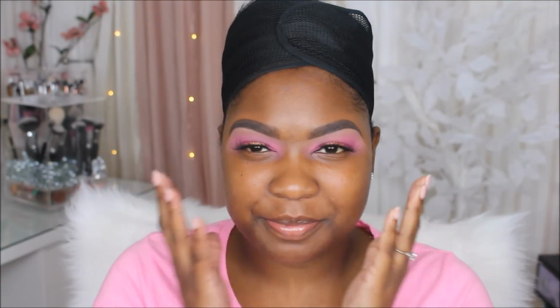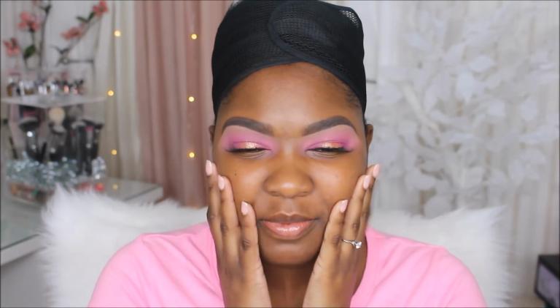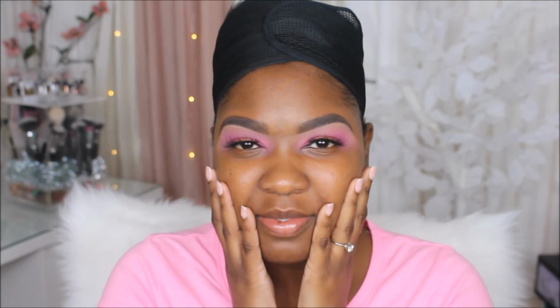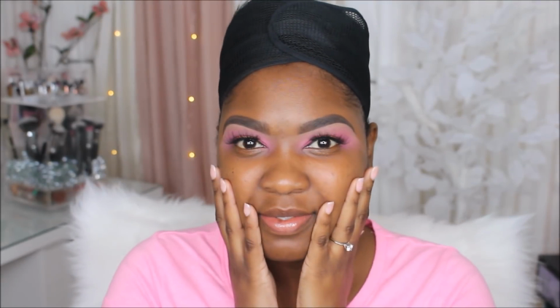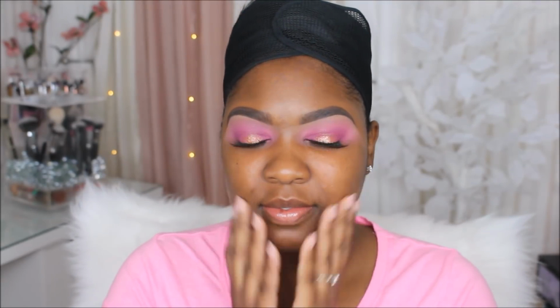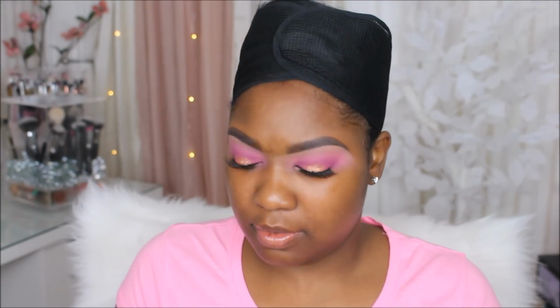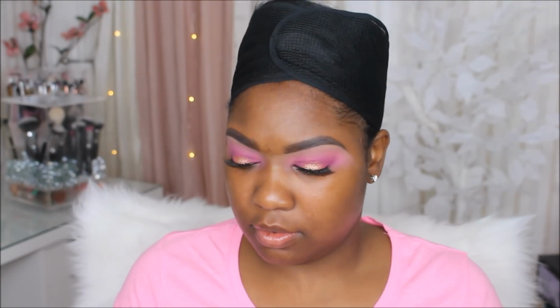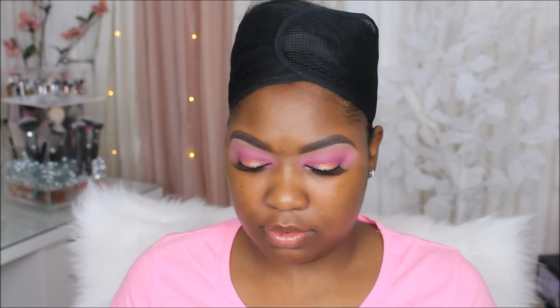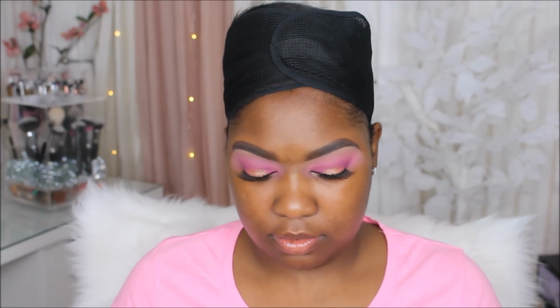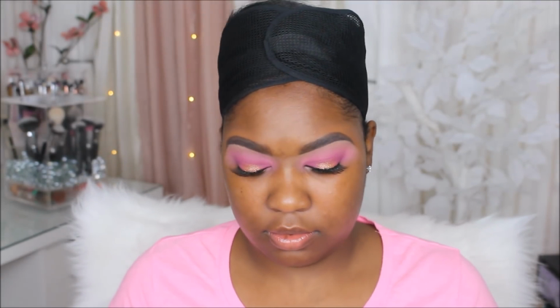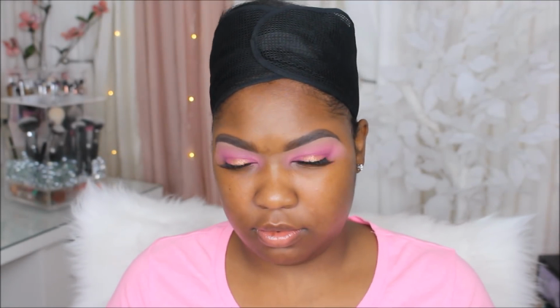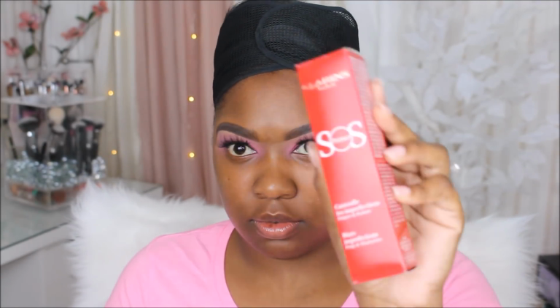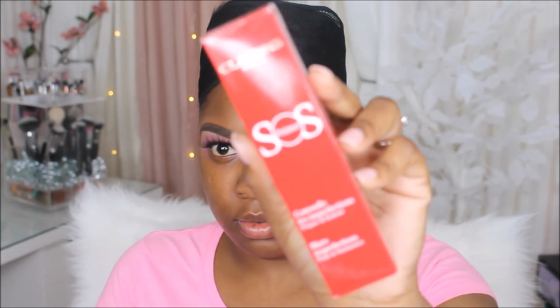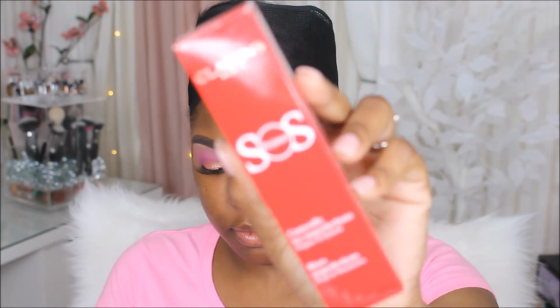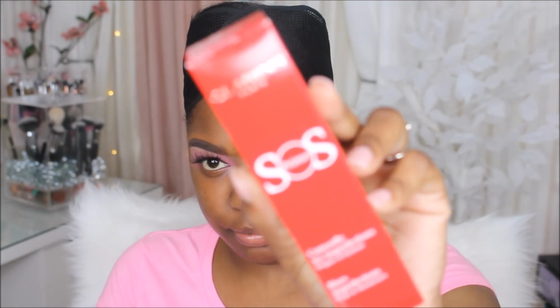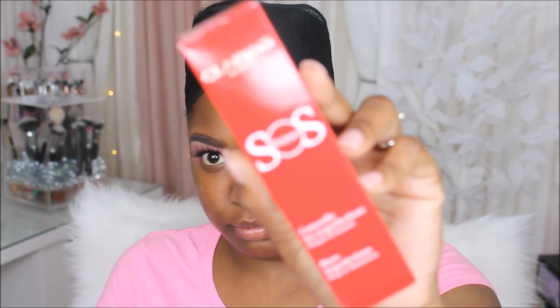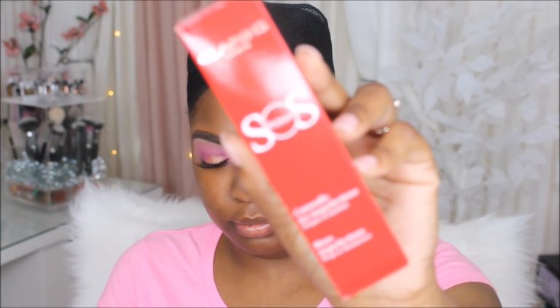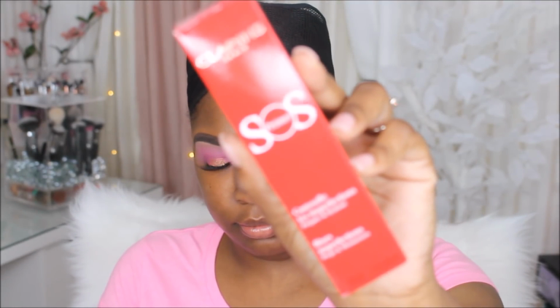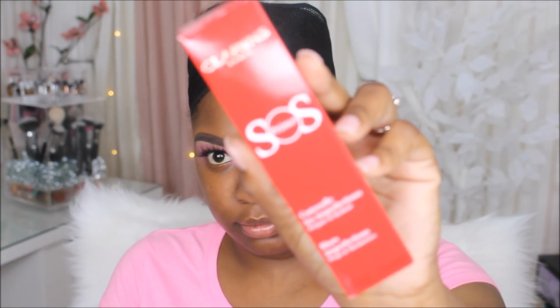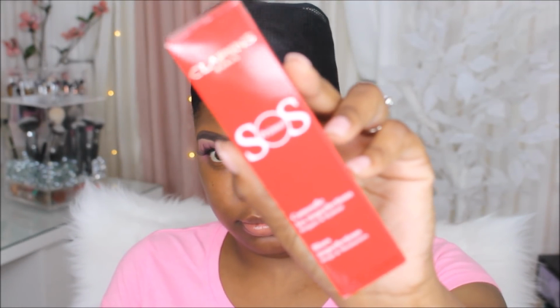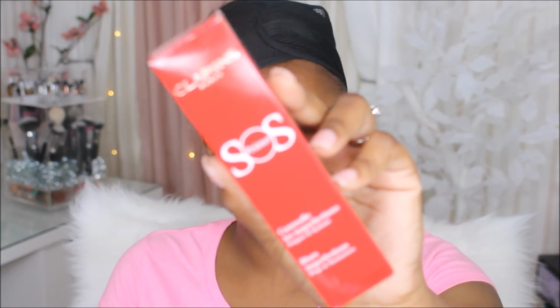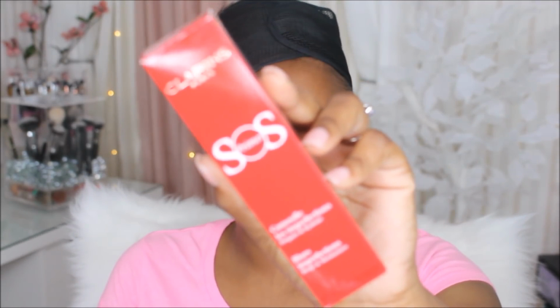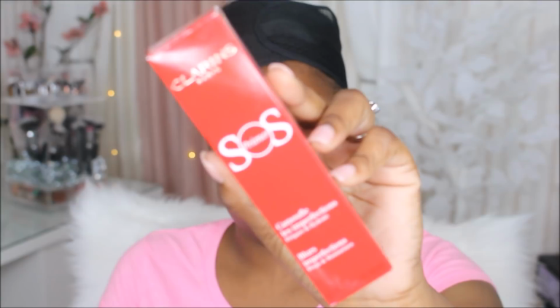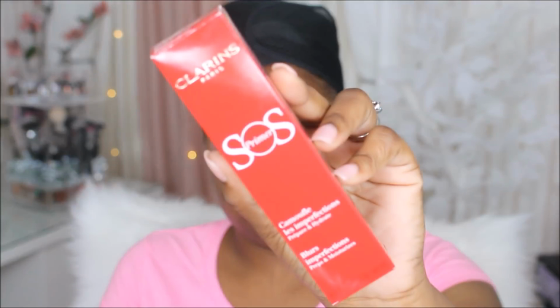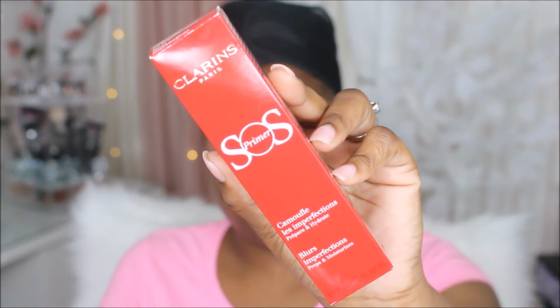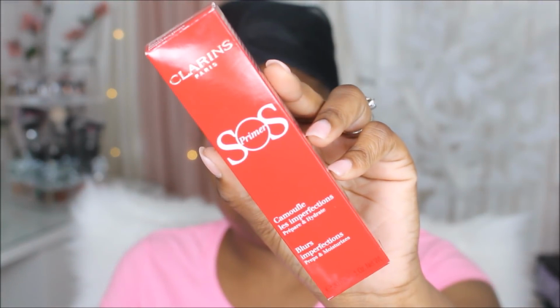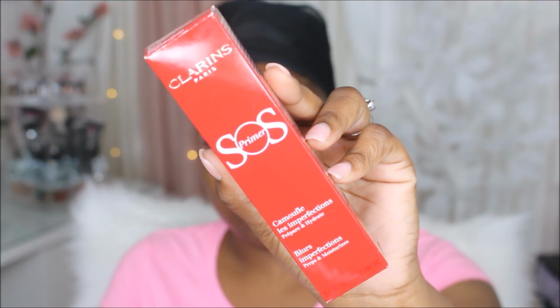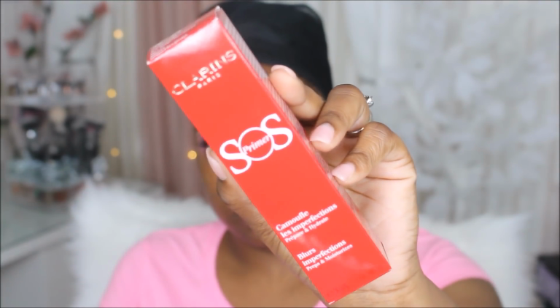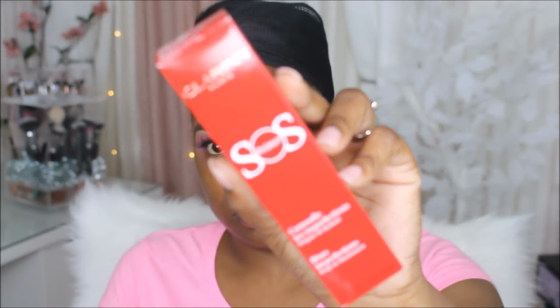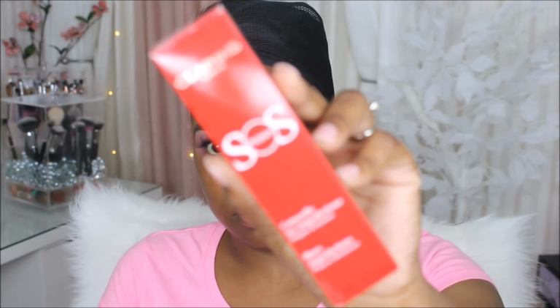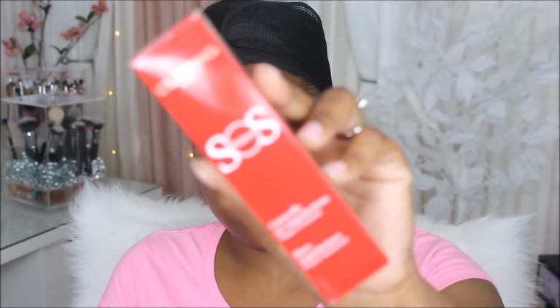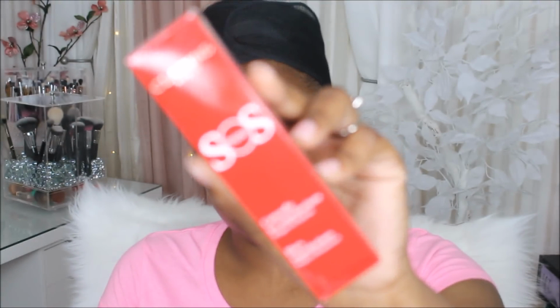Next I'm going to be trying out some lashes from Oath, but in the end I didn't use them because I really didn't like them.